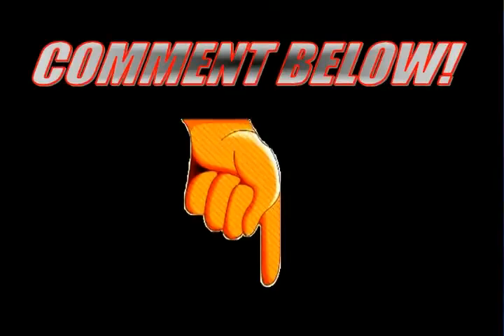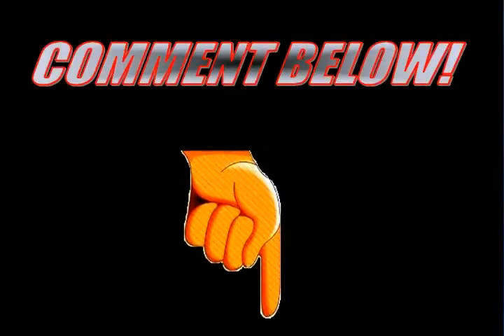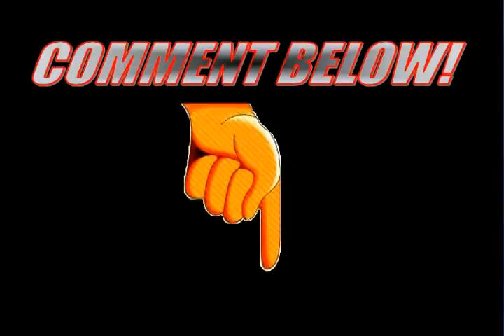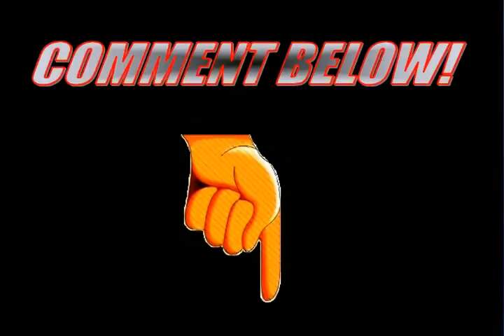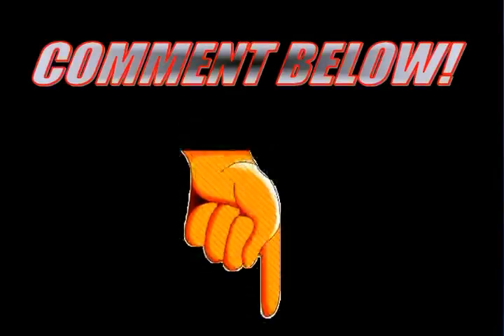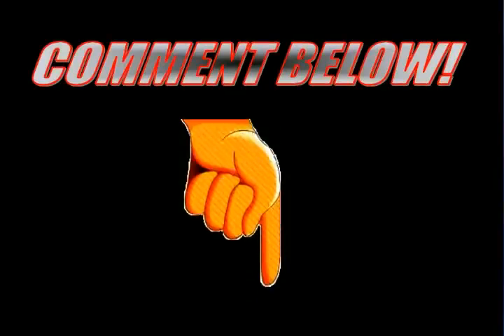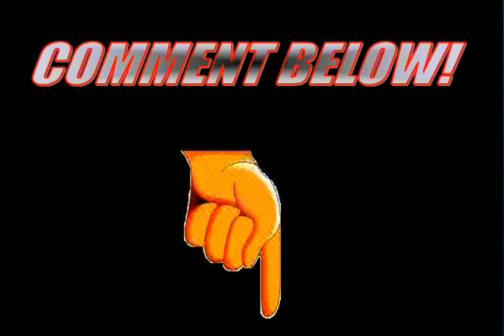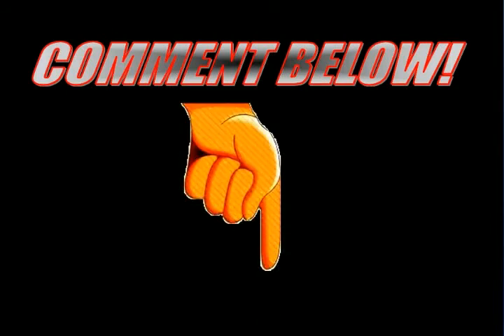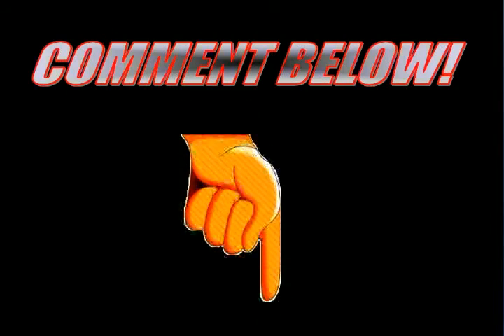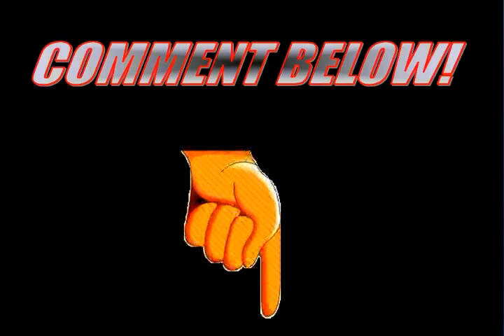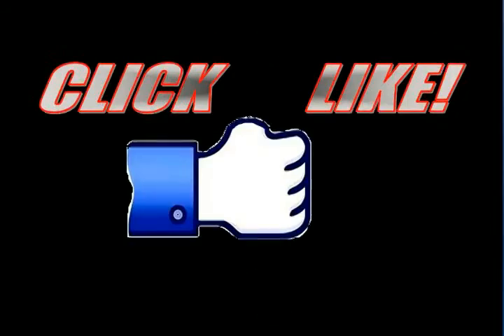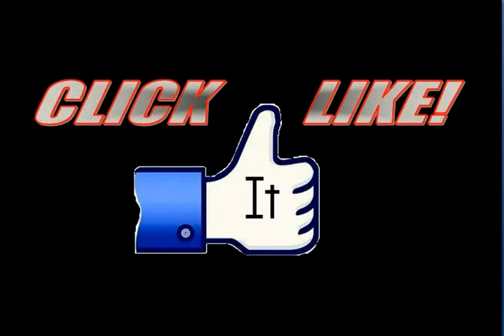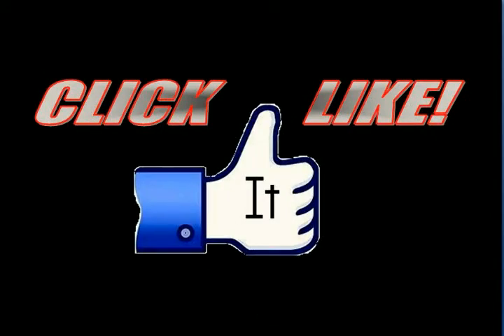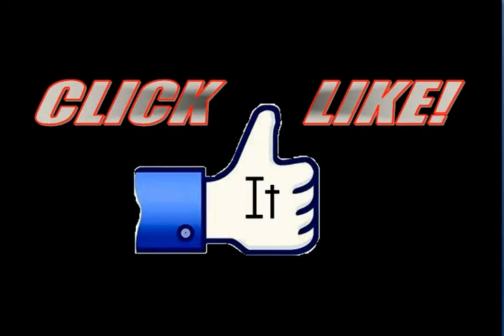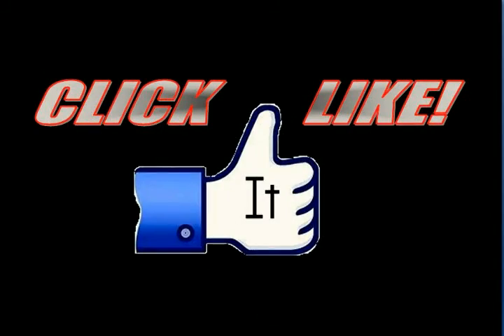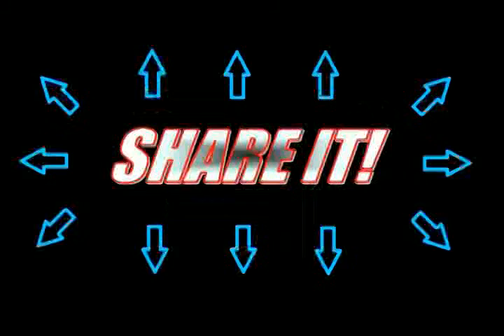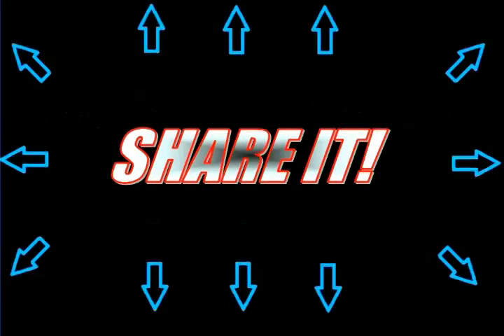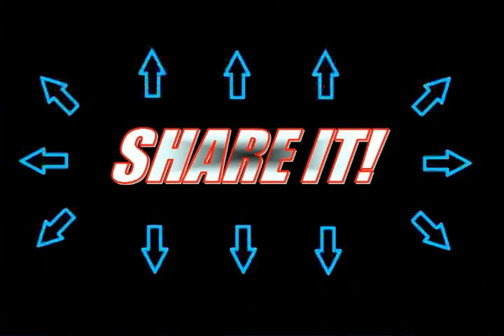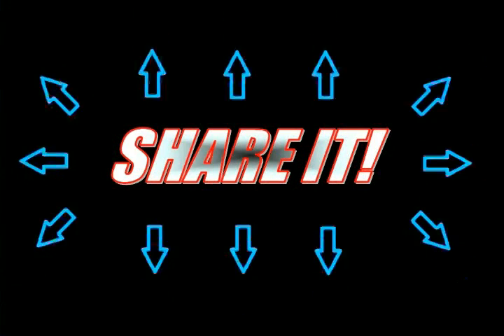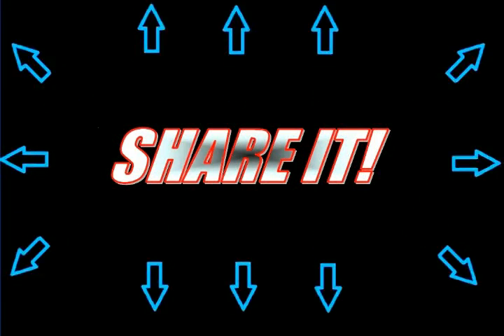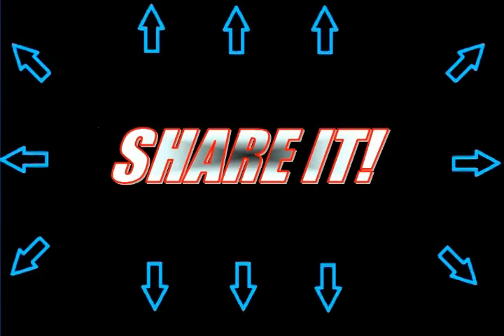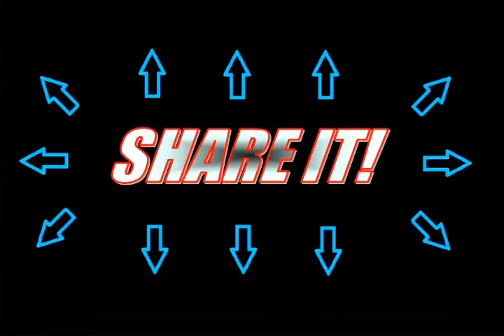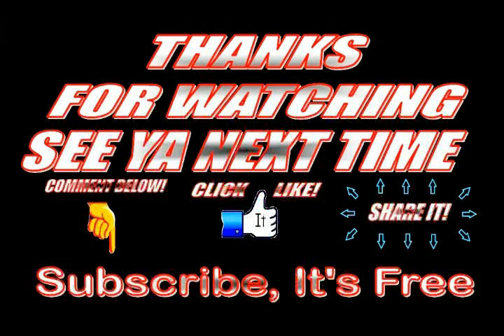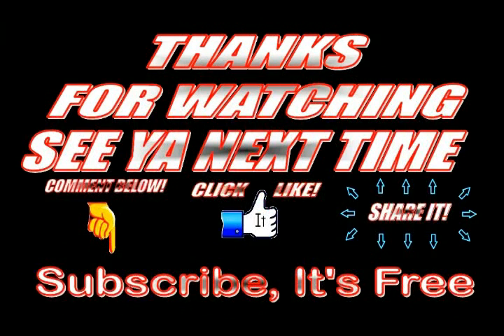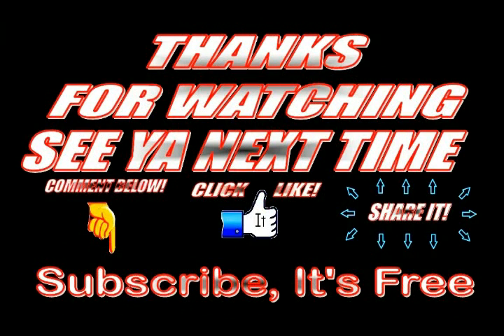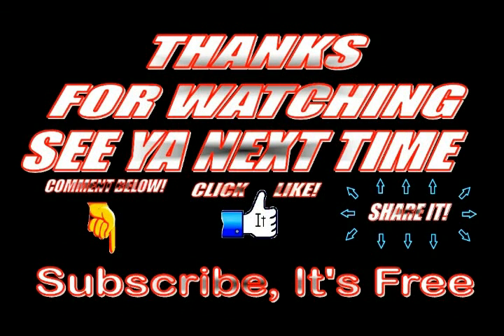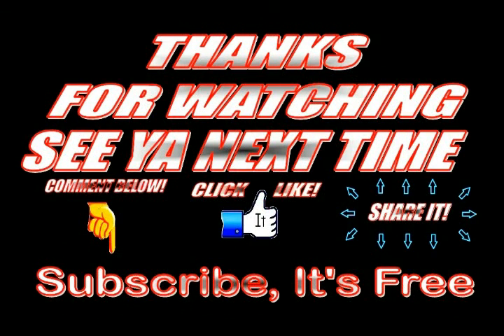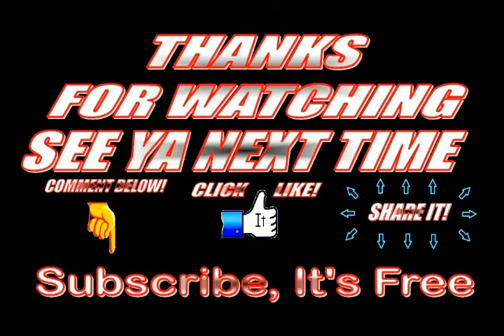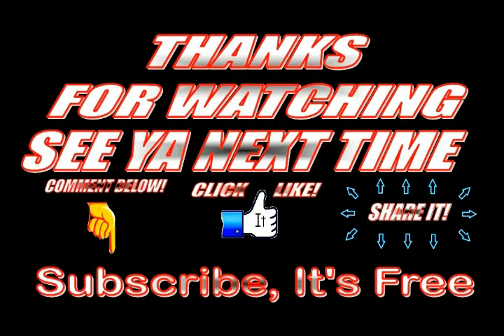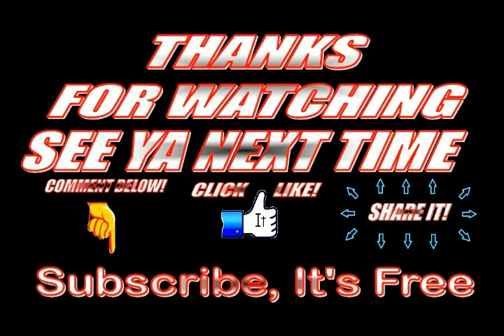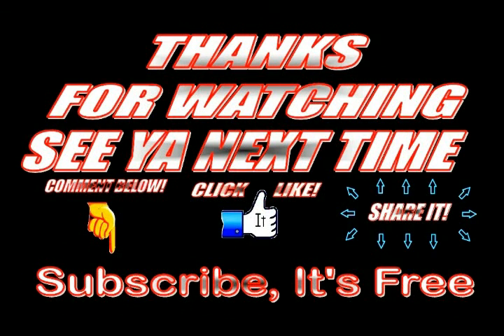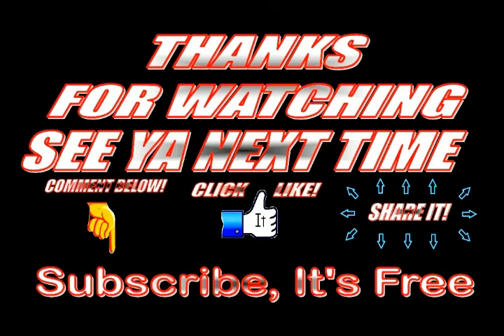Leave a comment below, like it, share it, and we'll see you next time.